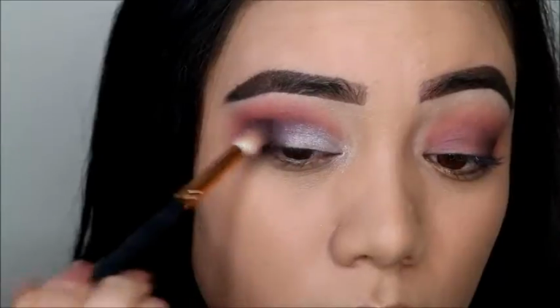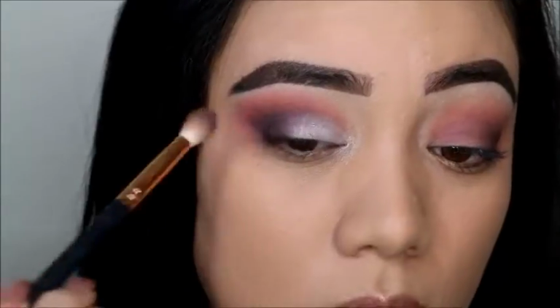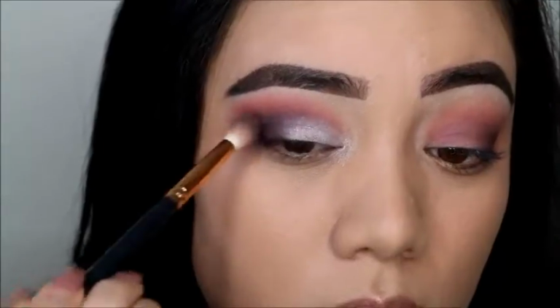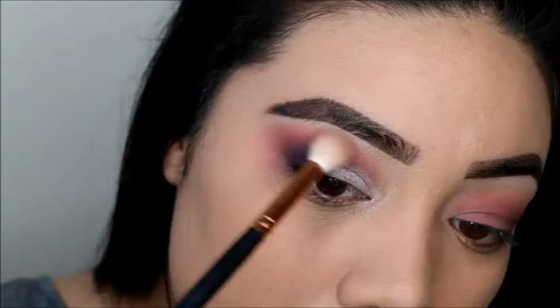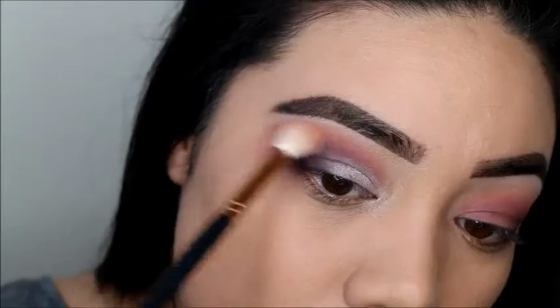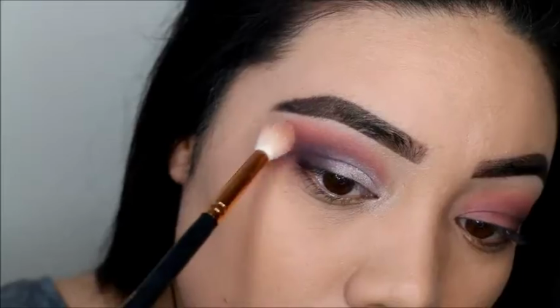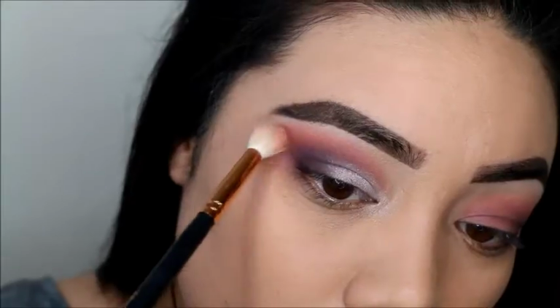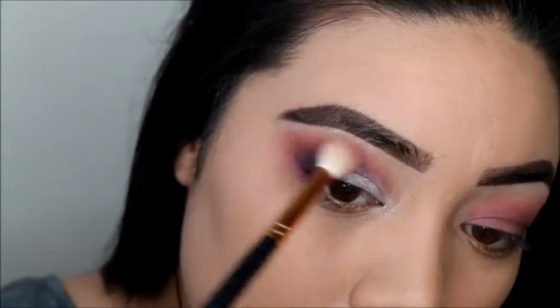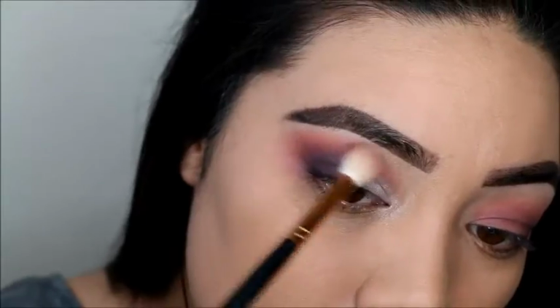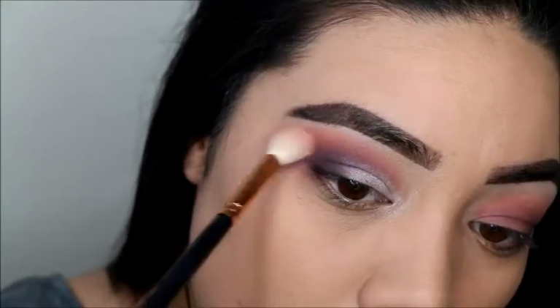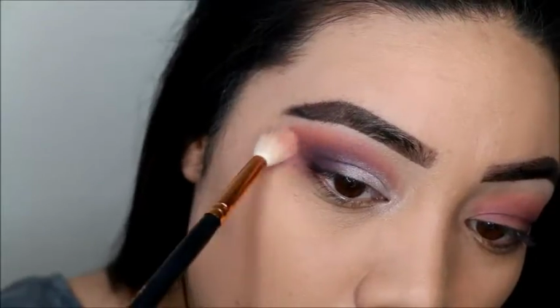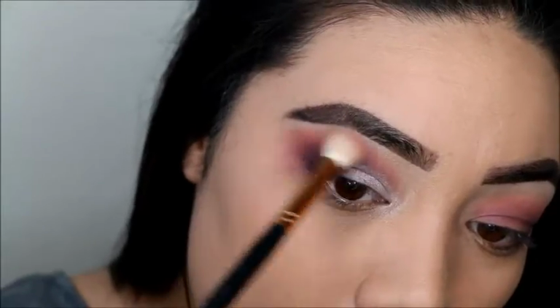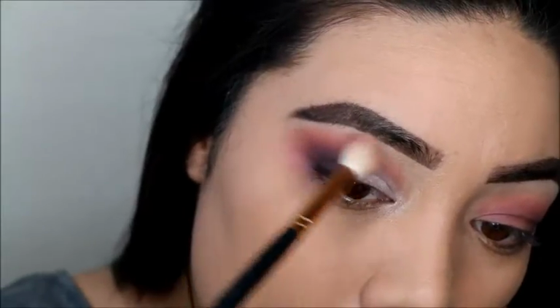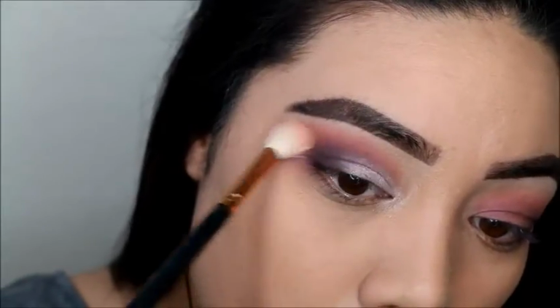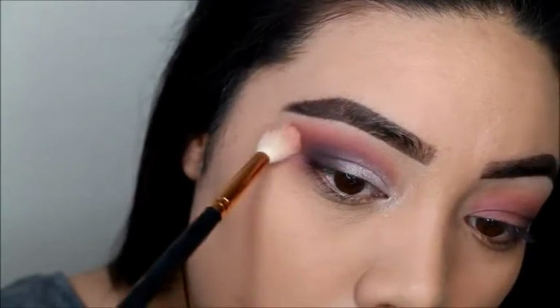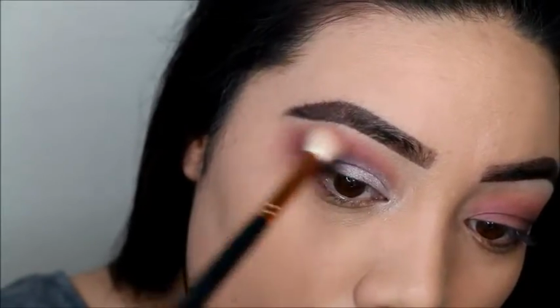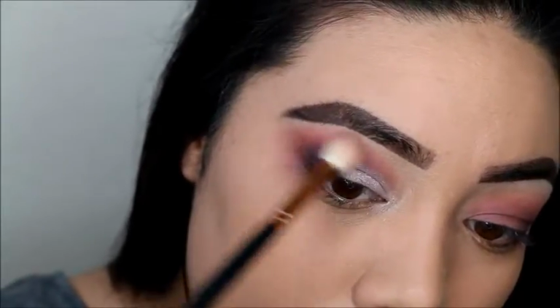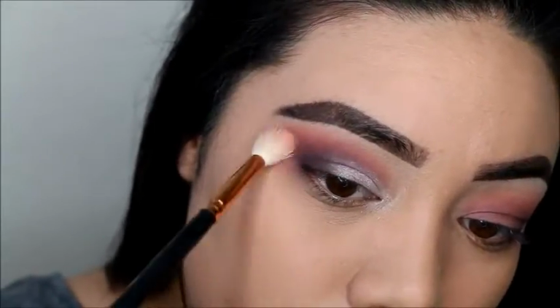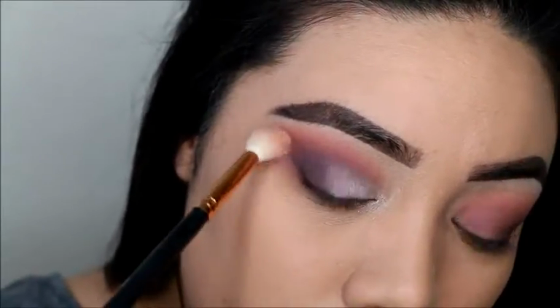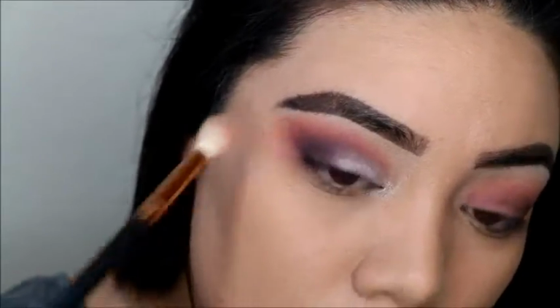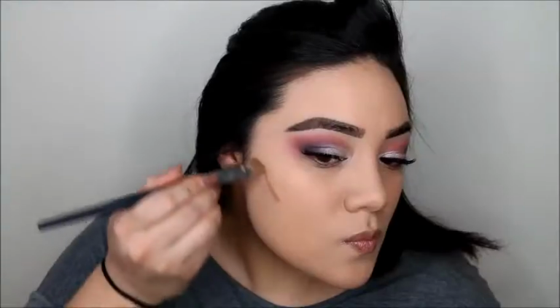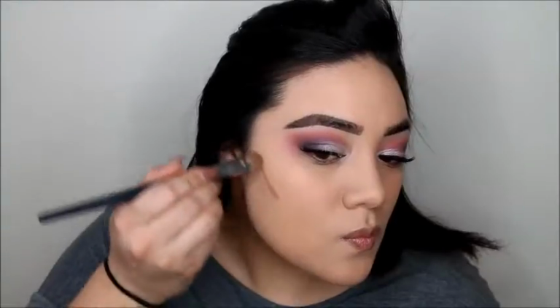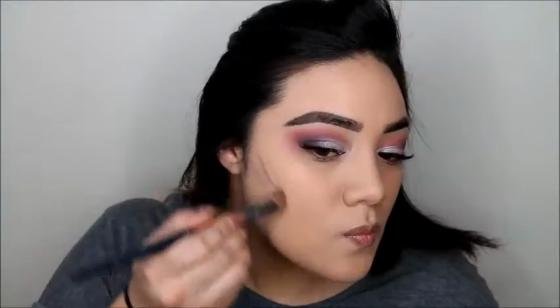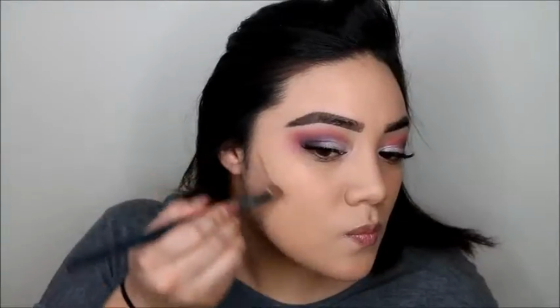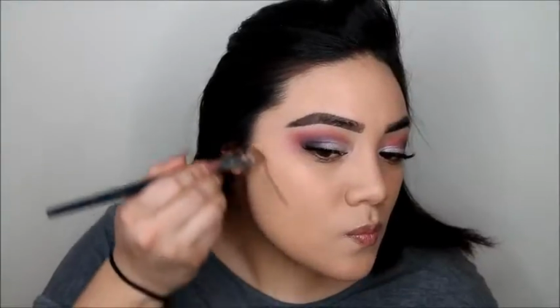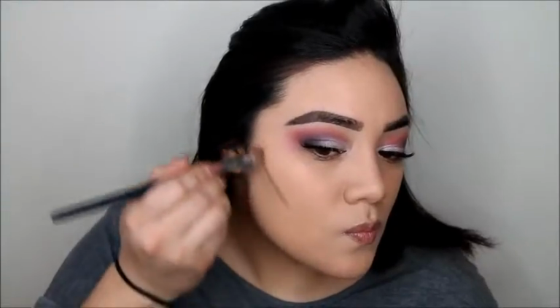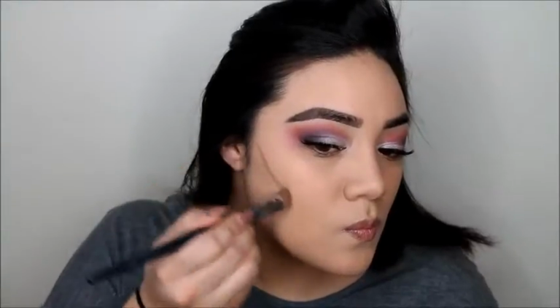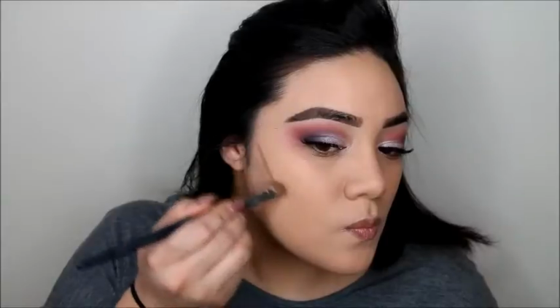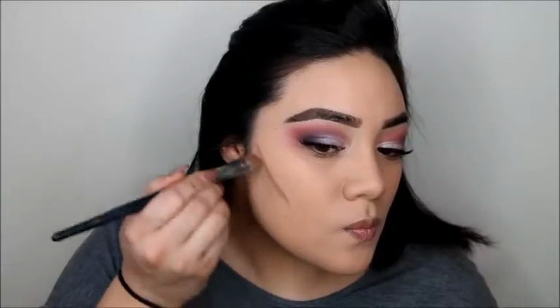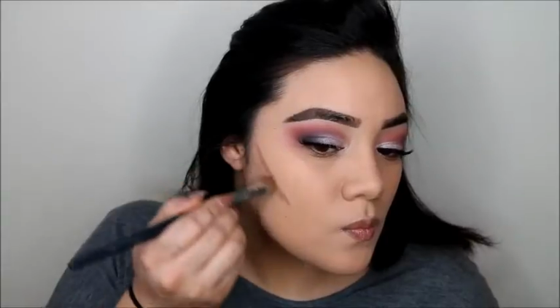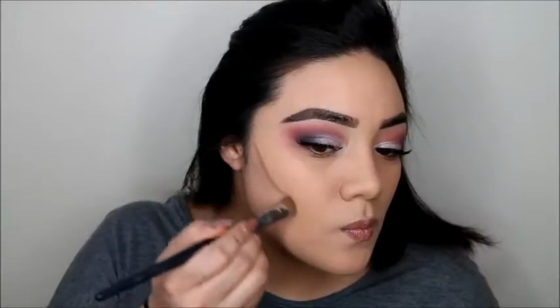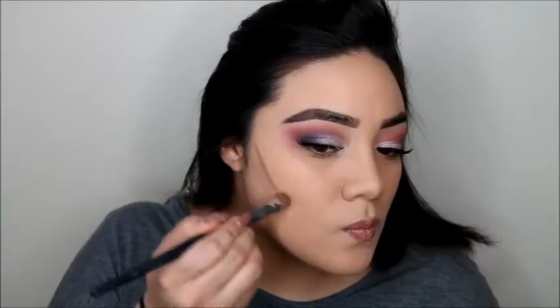So we're going to blend that out one more time — one last time — and we're done with the eyes. We're stepping right into contouring.